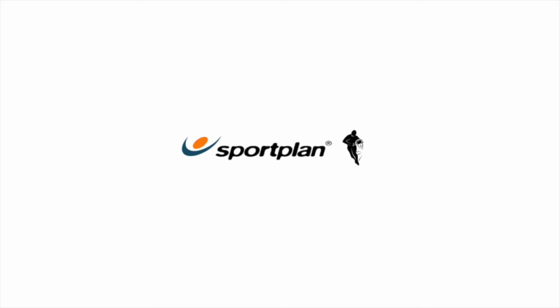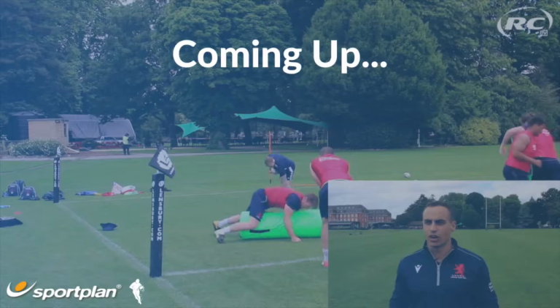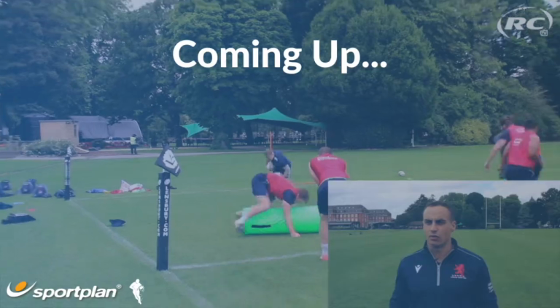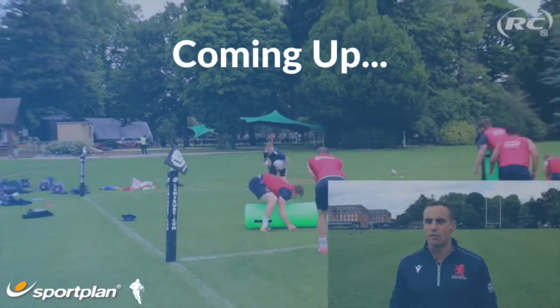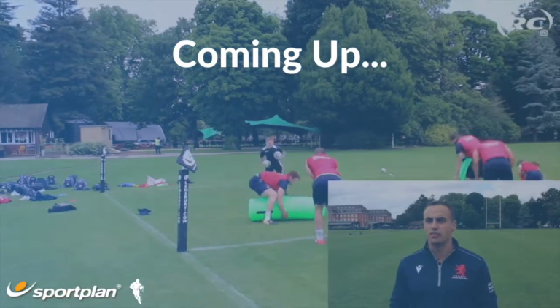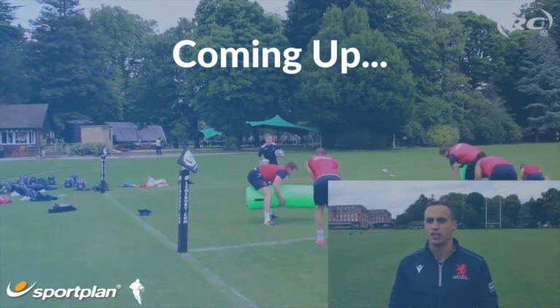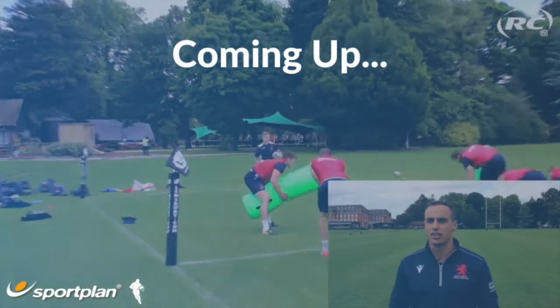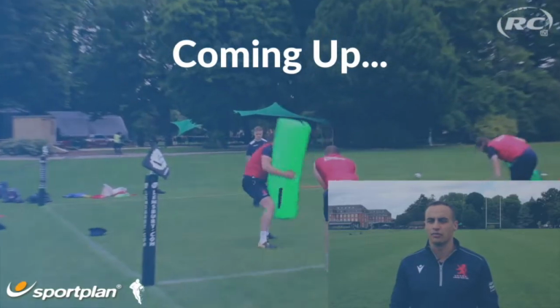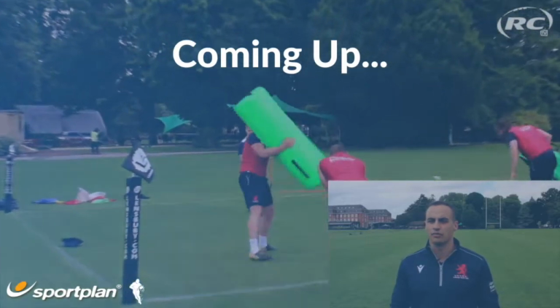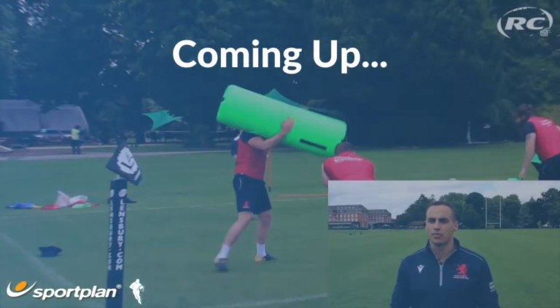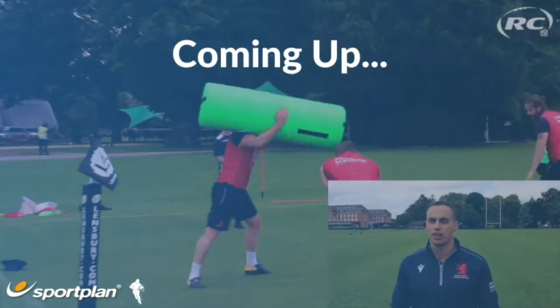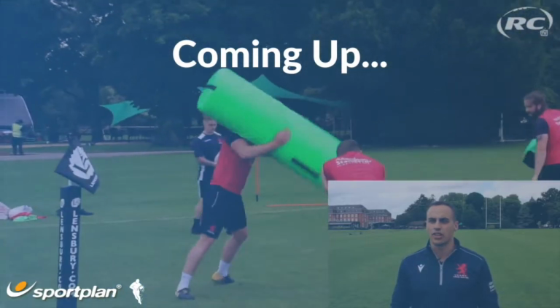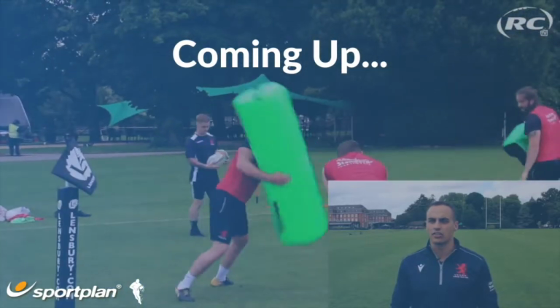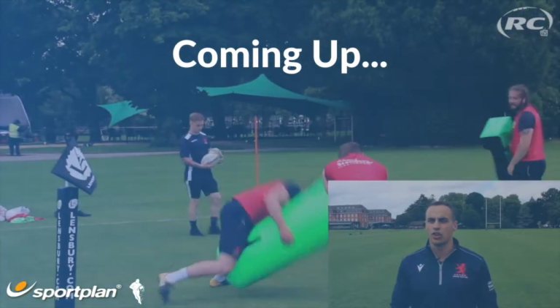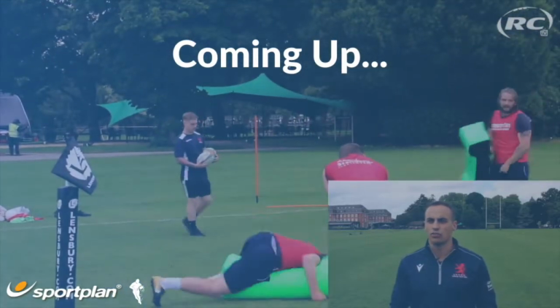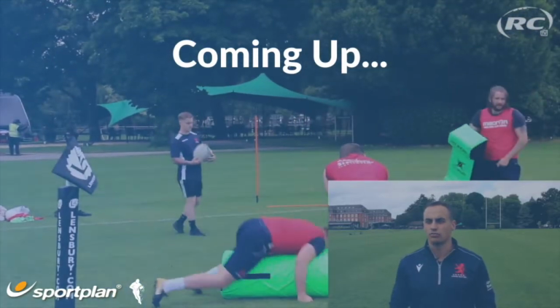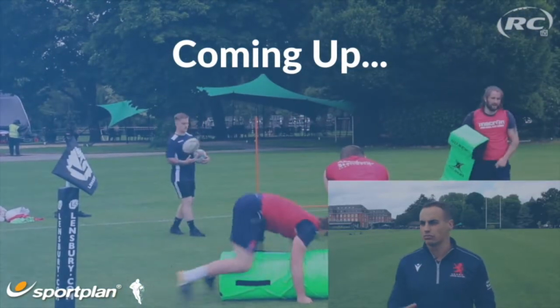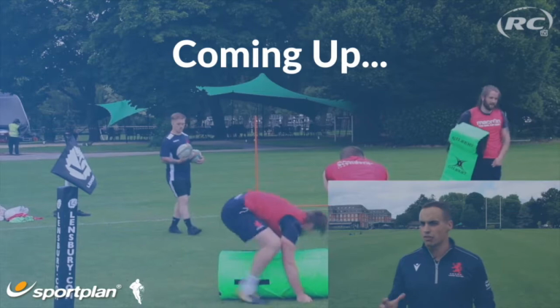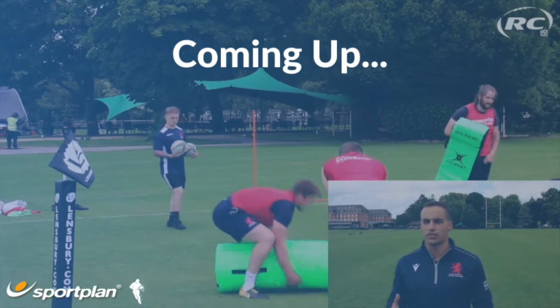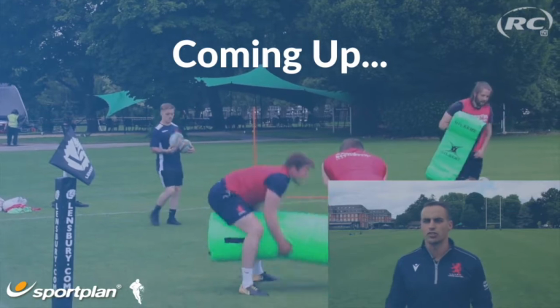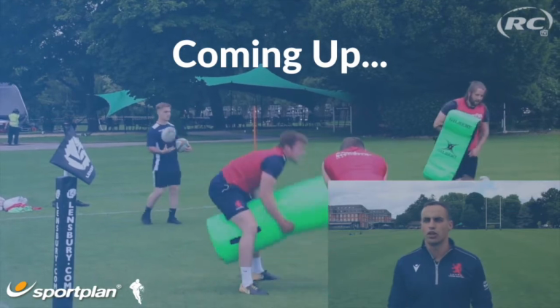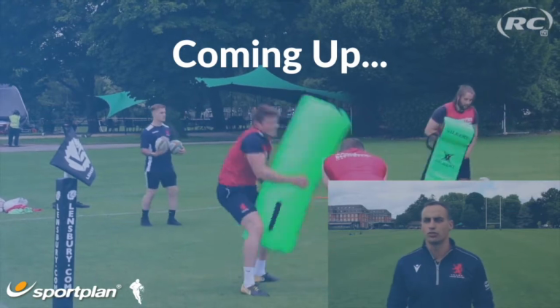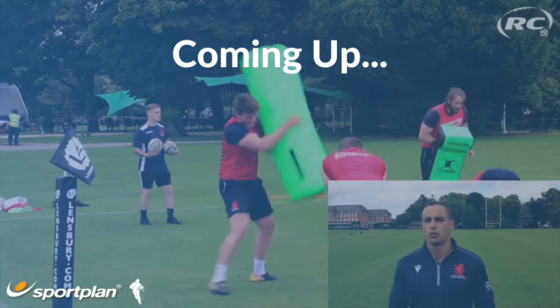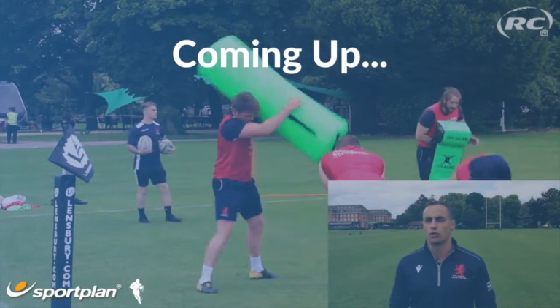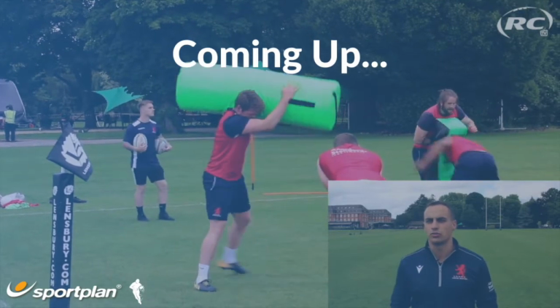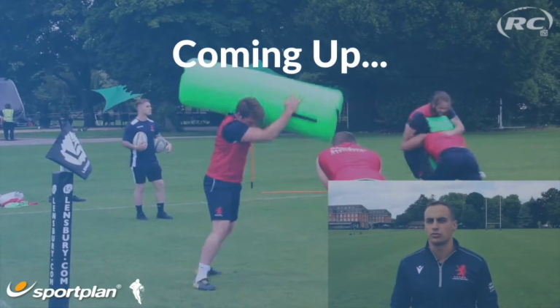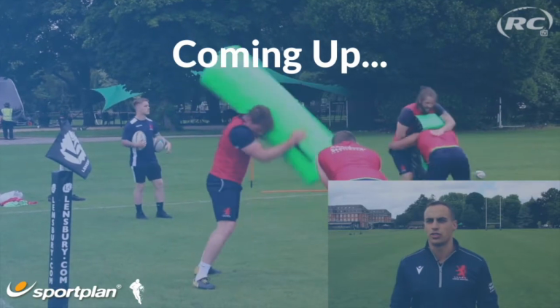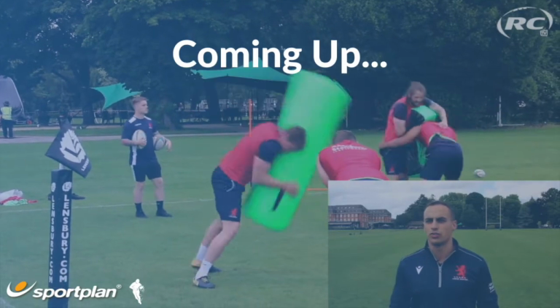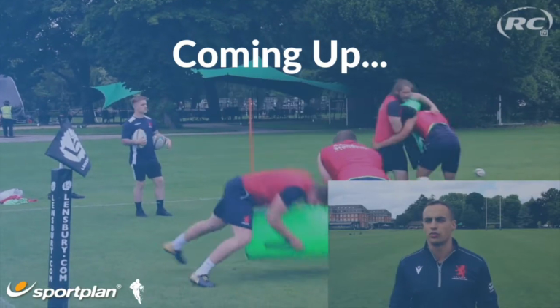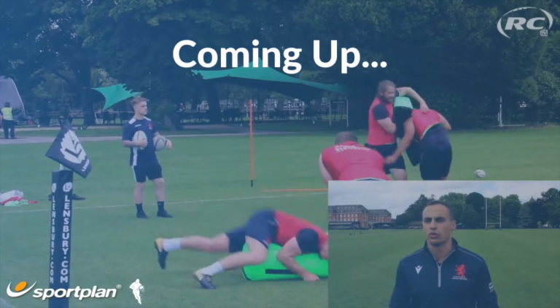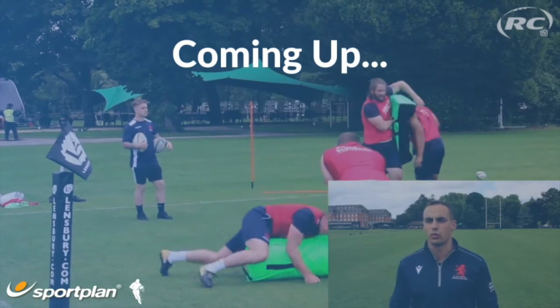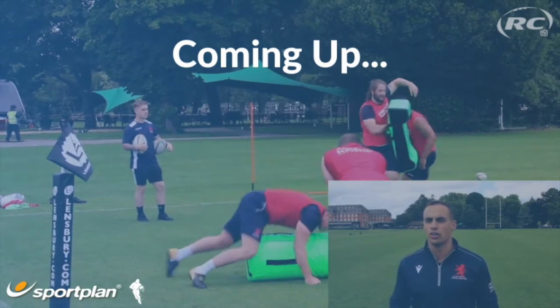High reps, 30 seconds on, 30 seconds off, so it works the rest ratio sort of one to one.